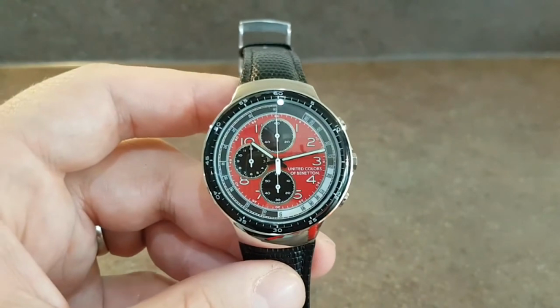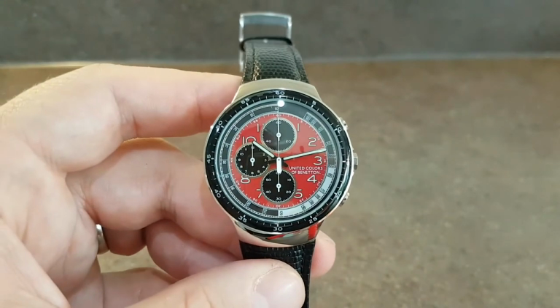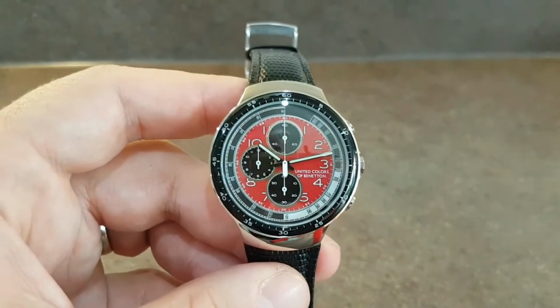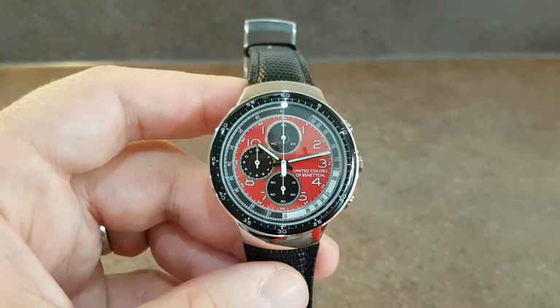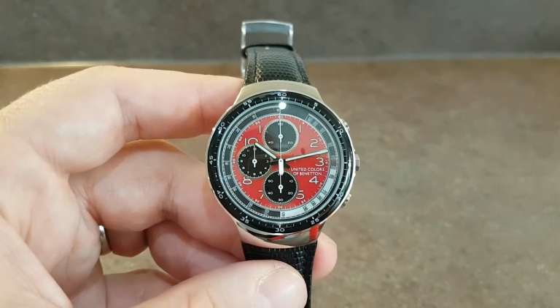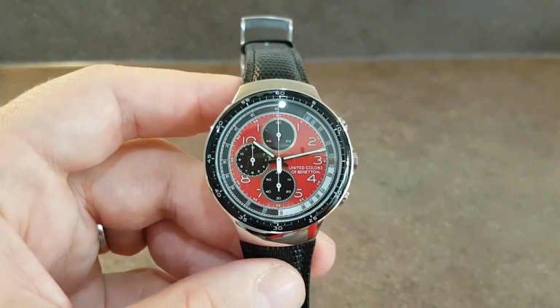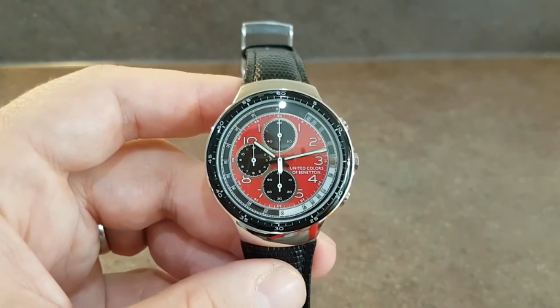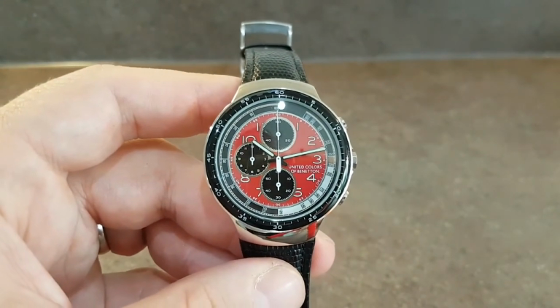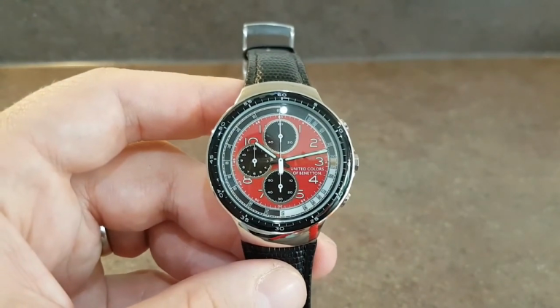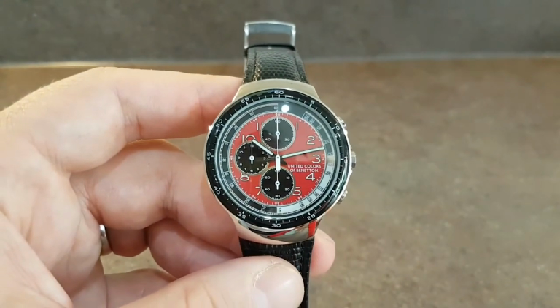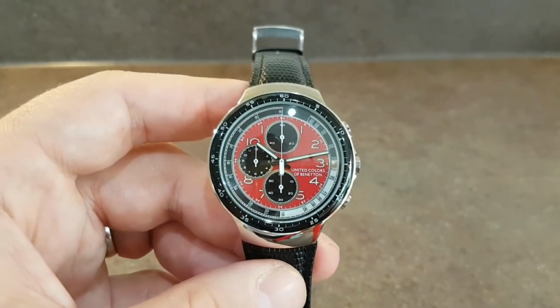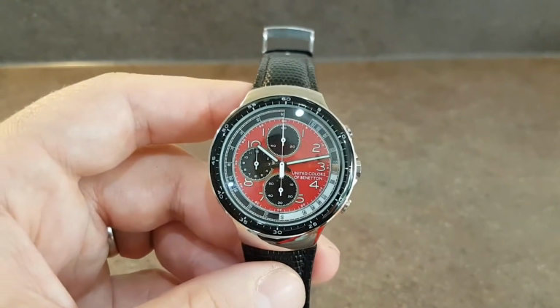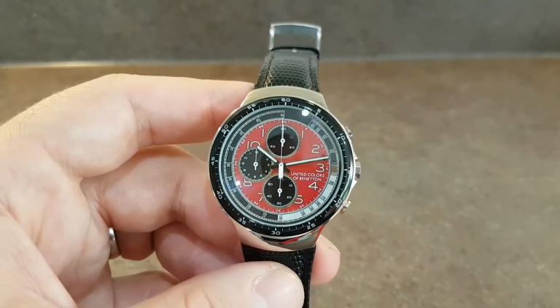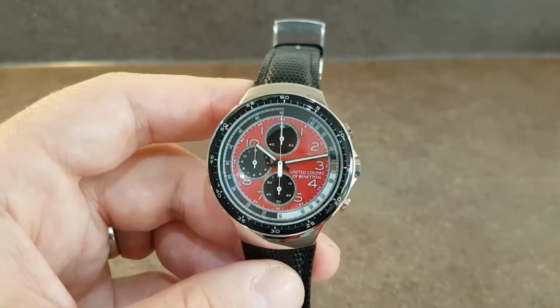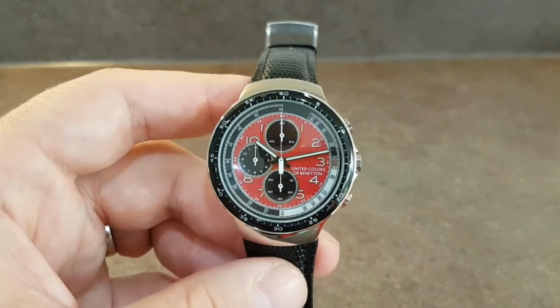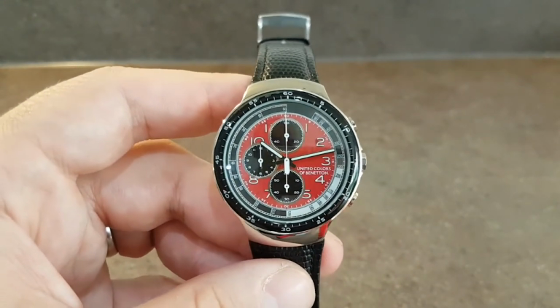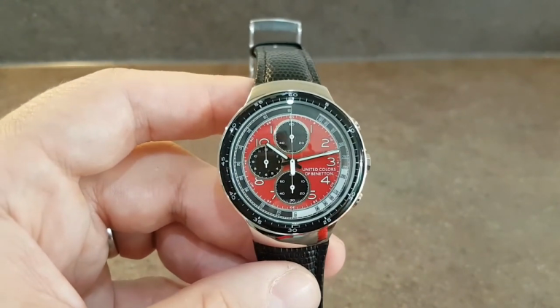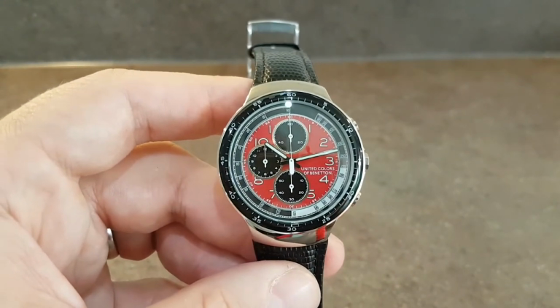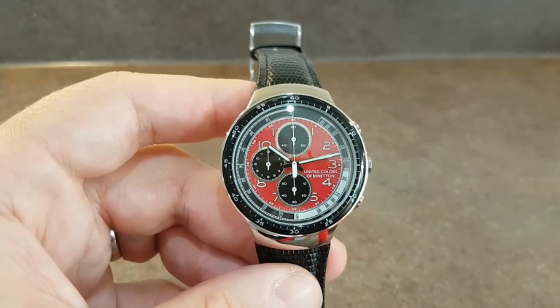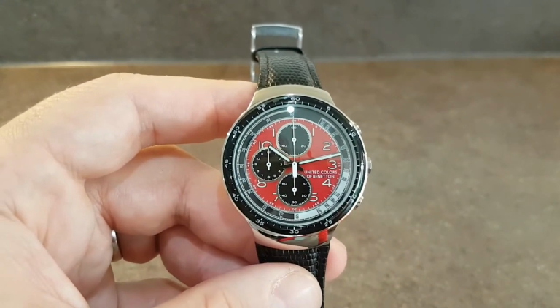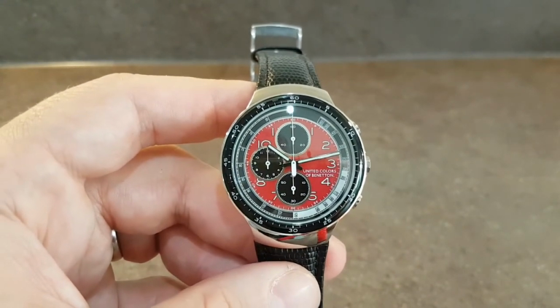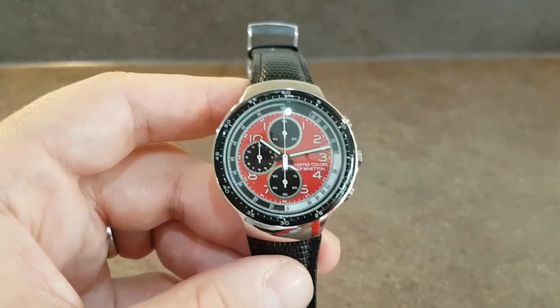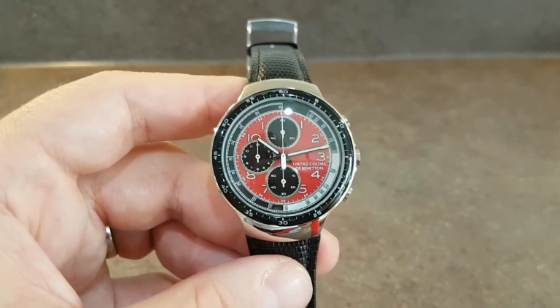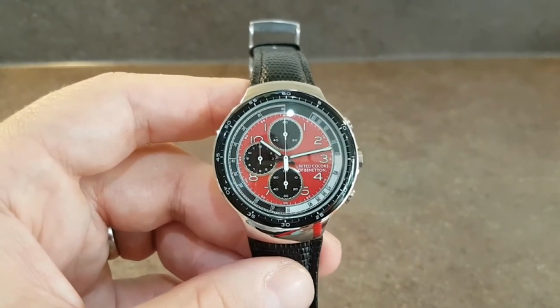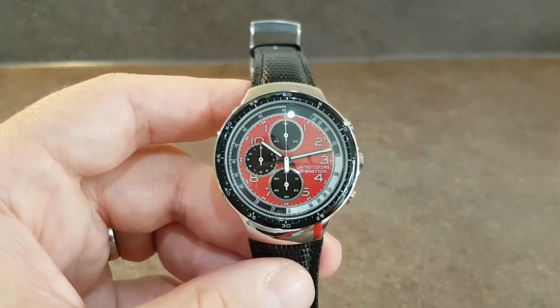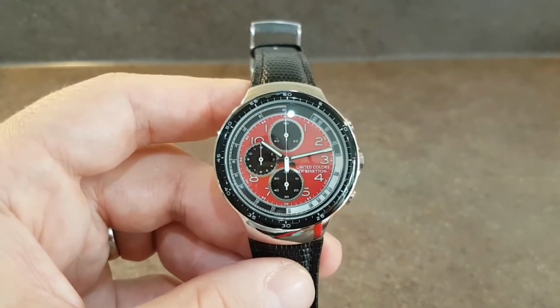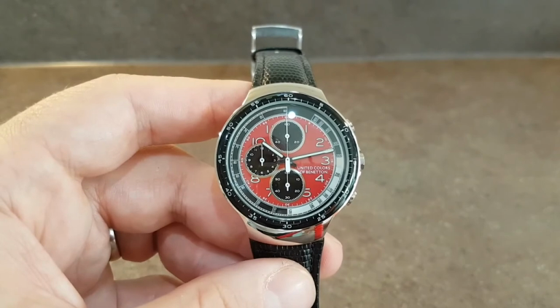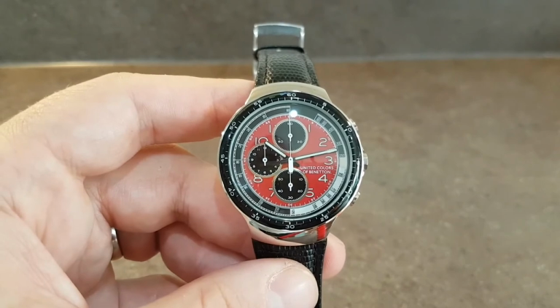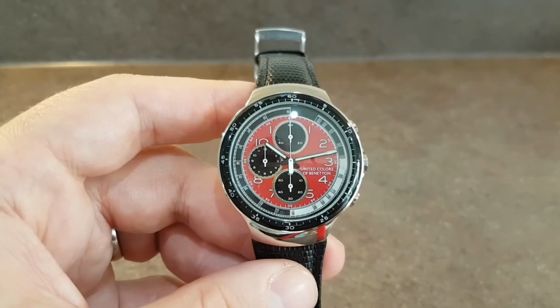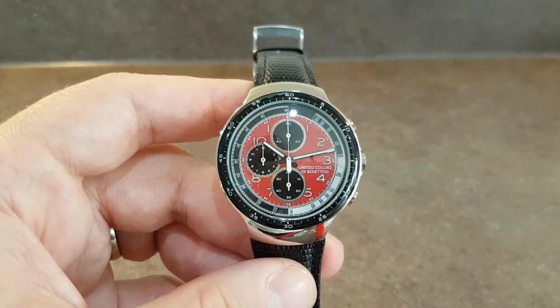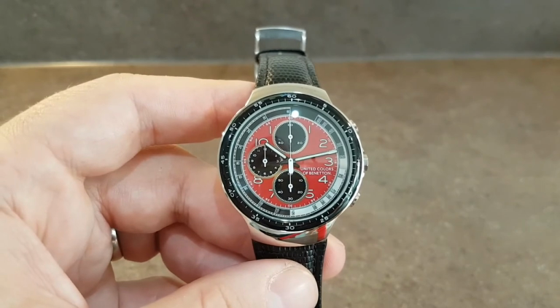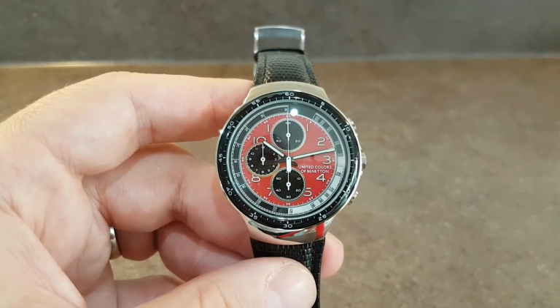Nice thing. Very distinctive. Very nice to have the full set.